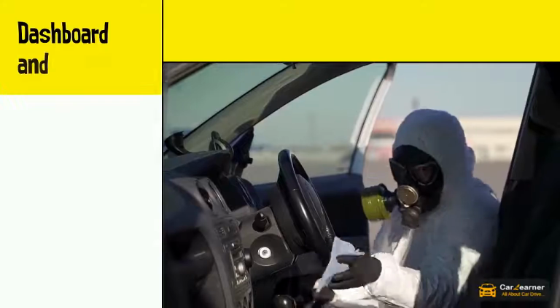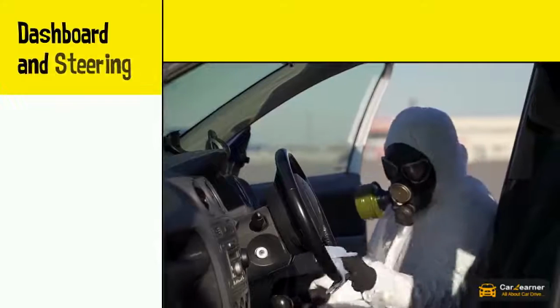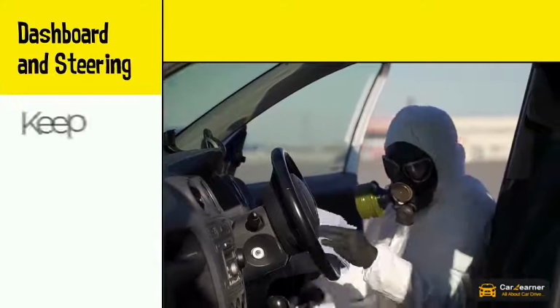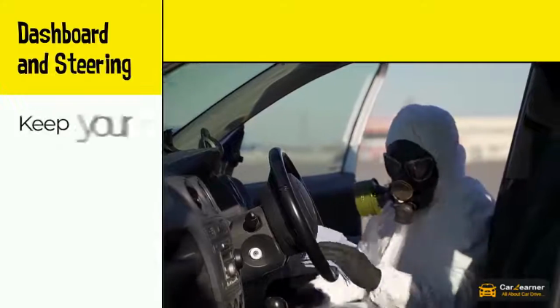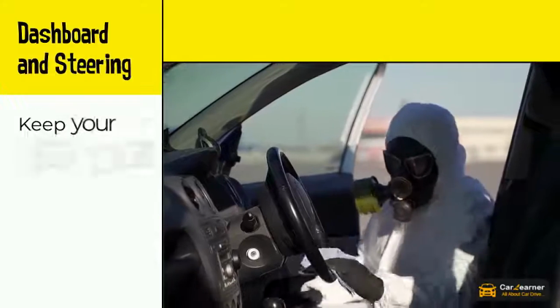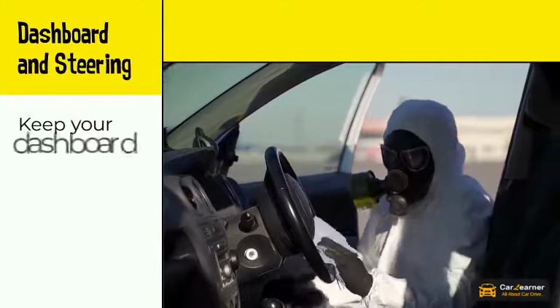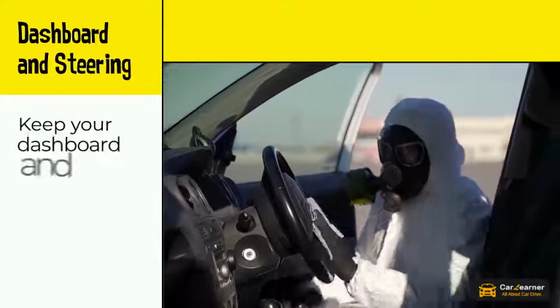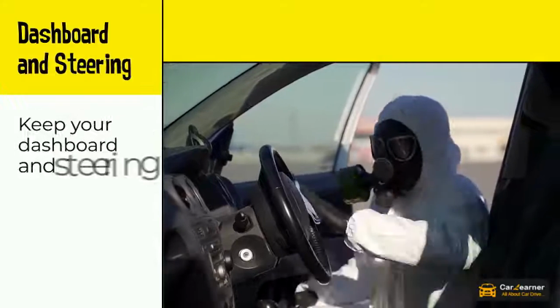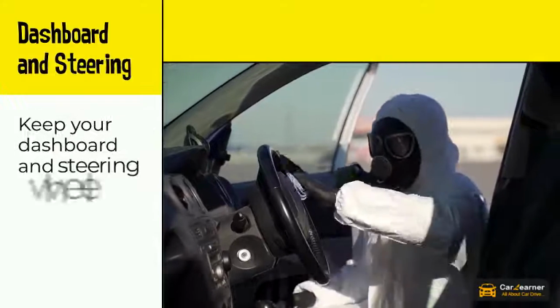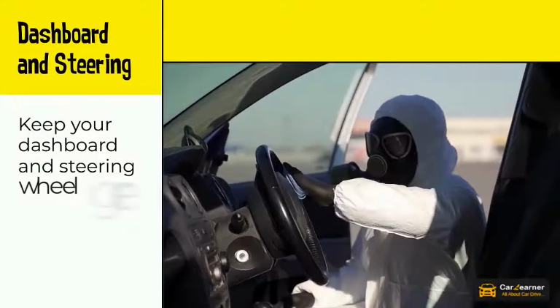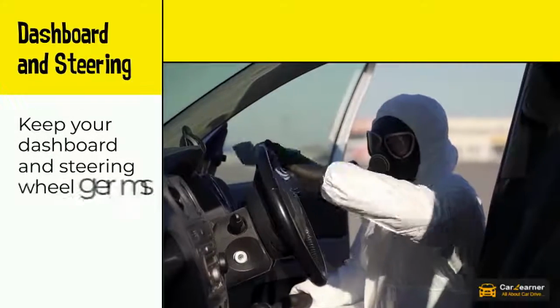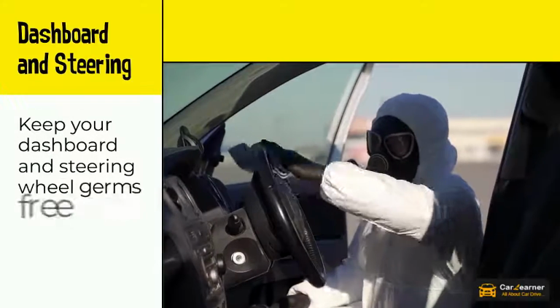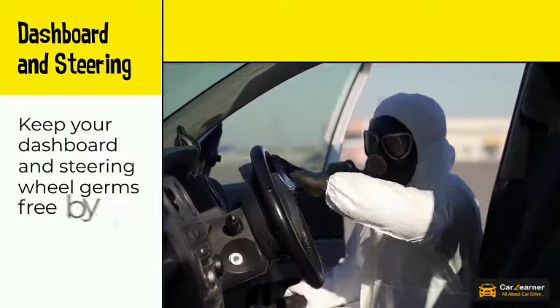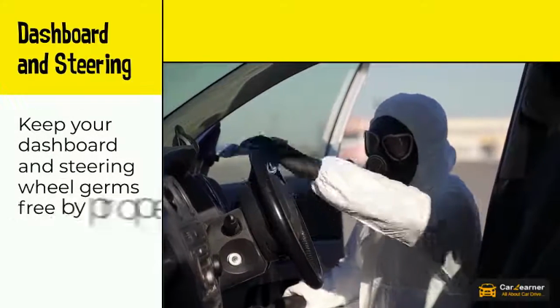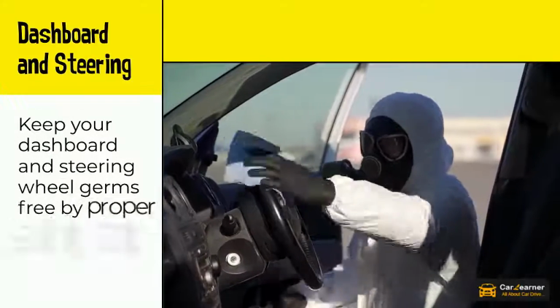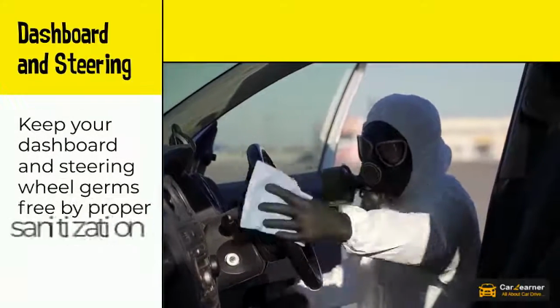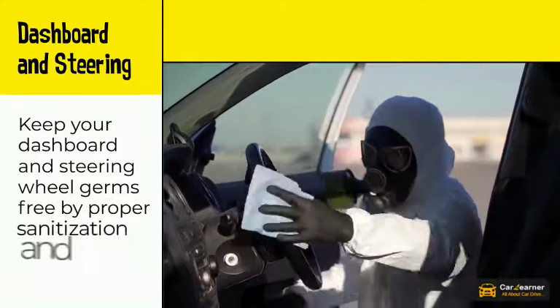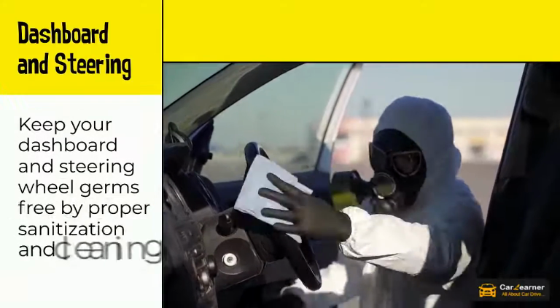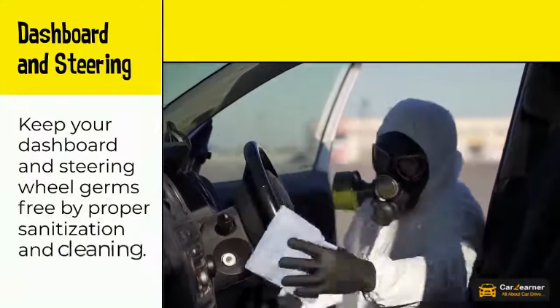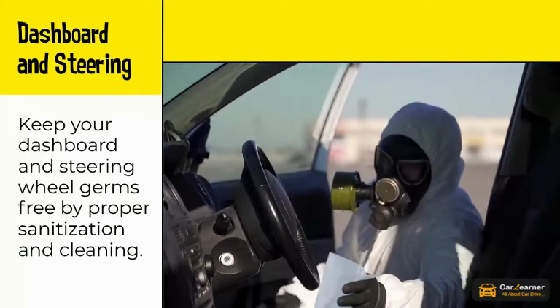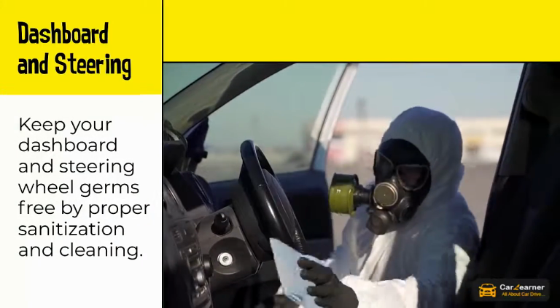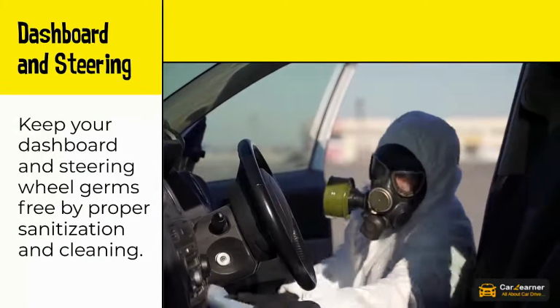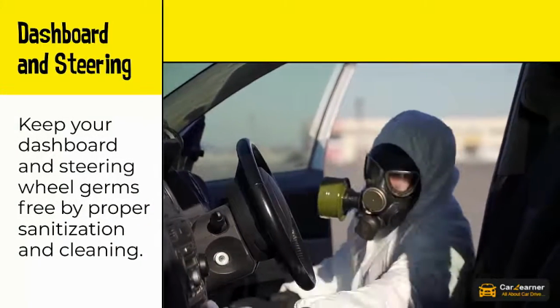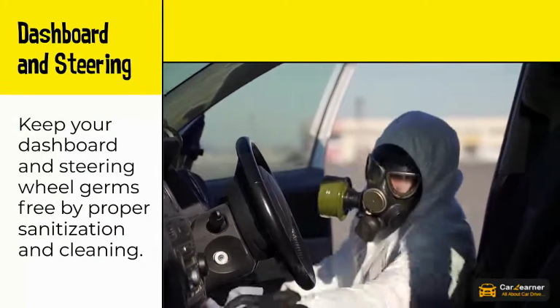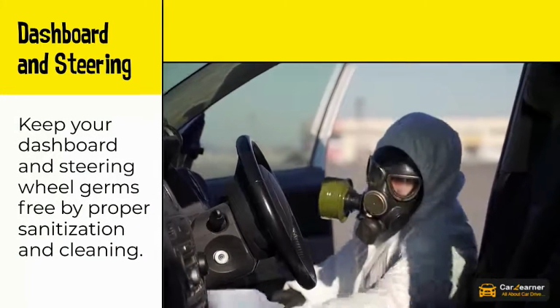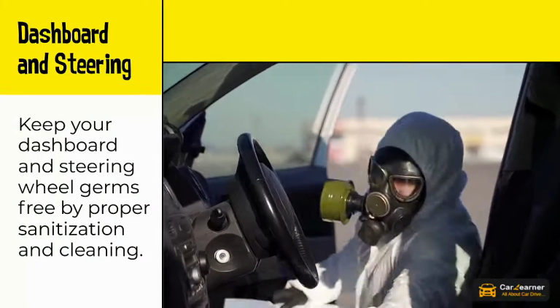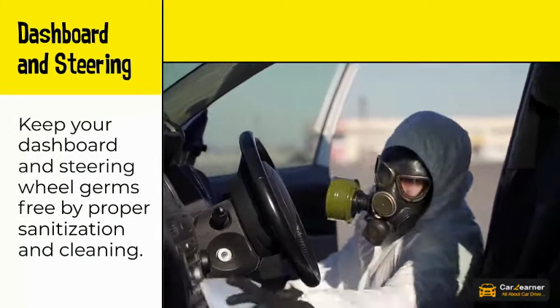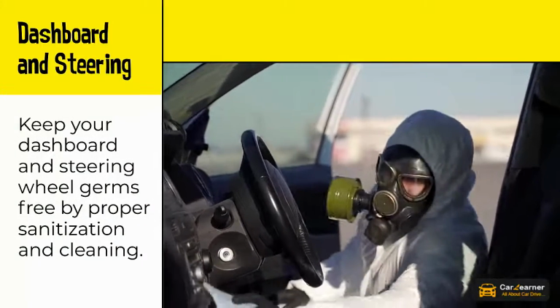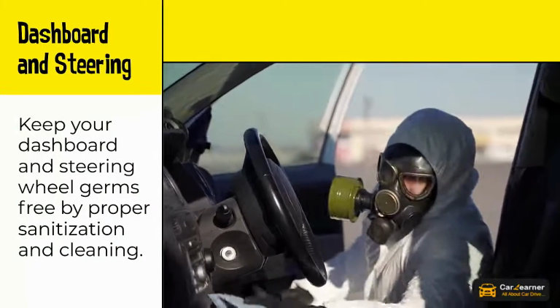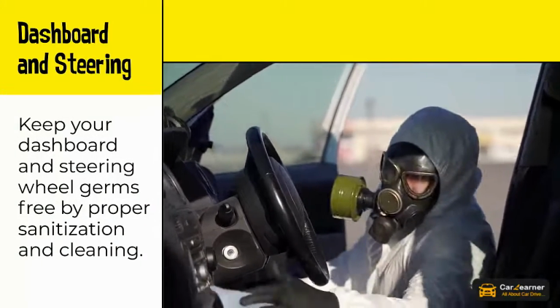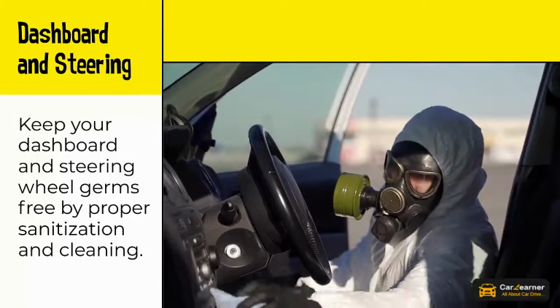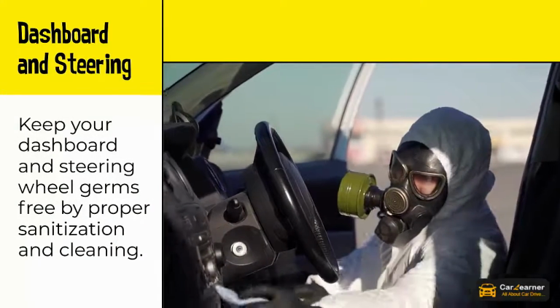Dashboard and steering. Keep your dashboard and steering wheel germs free by proper sanitization and cleaning.